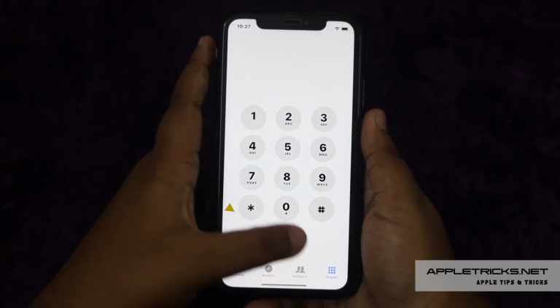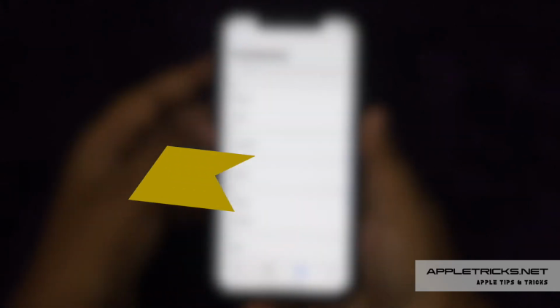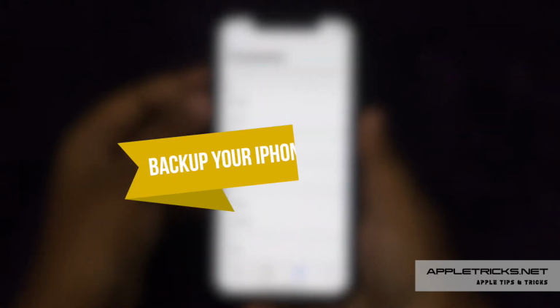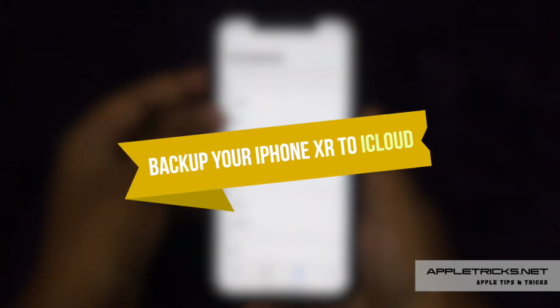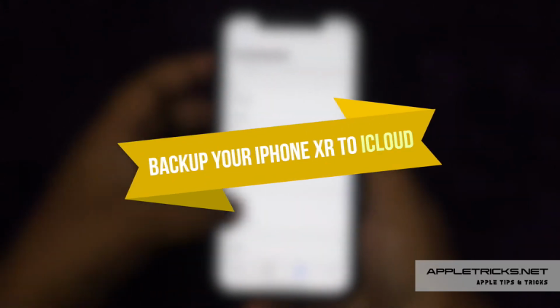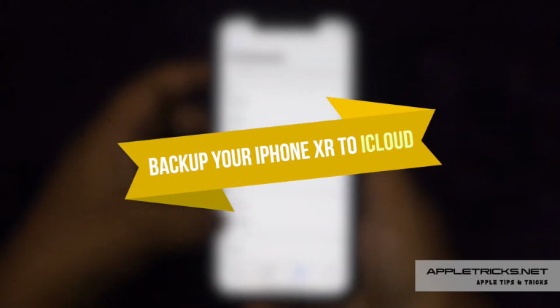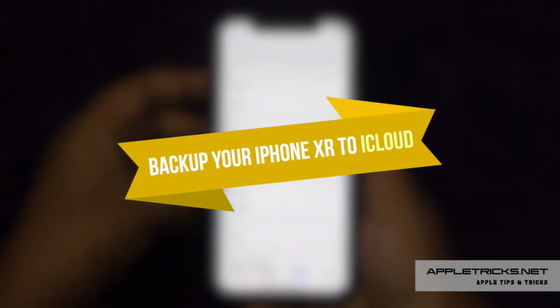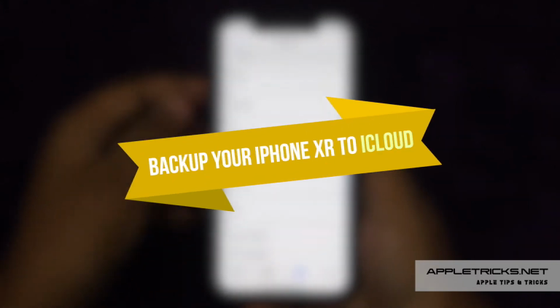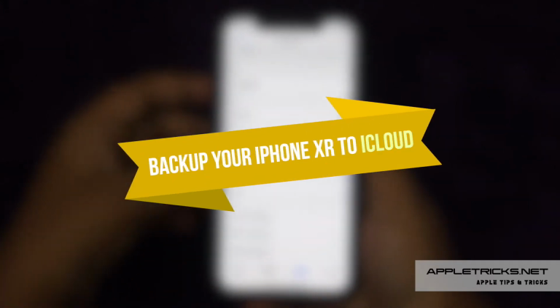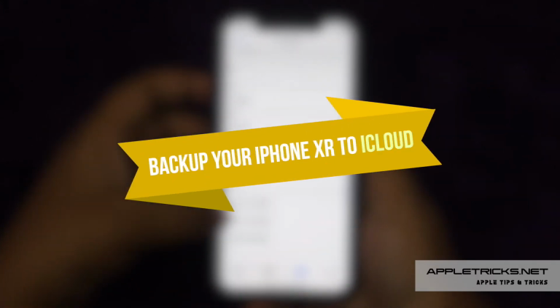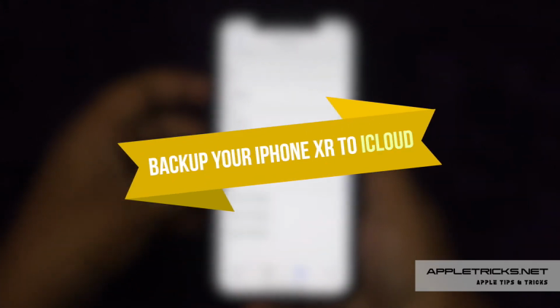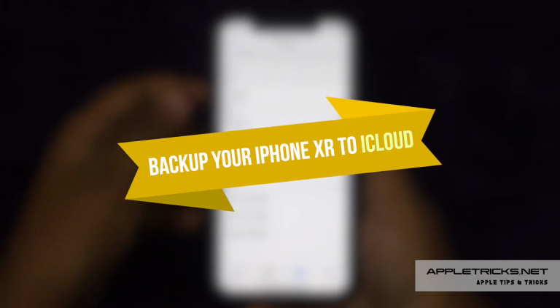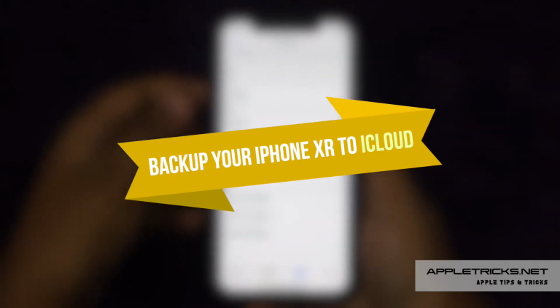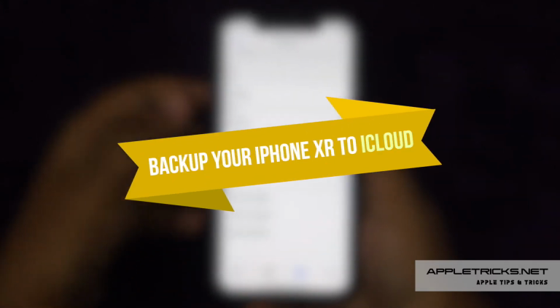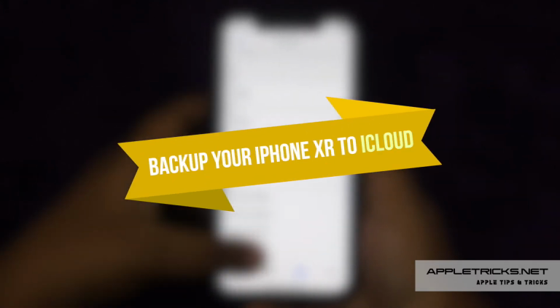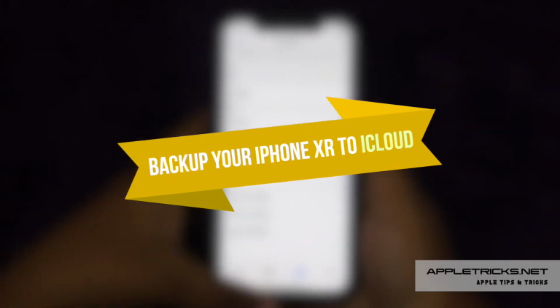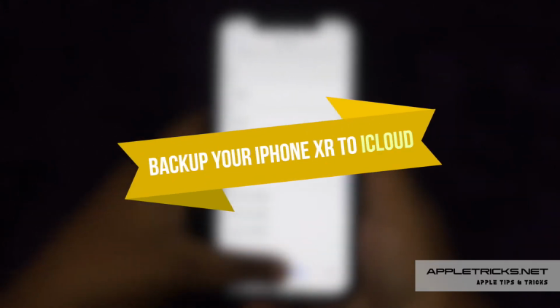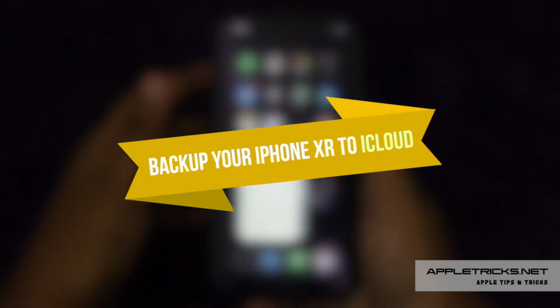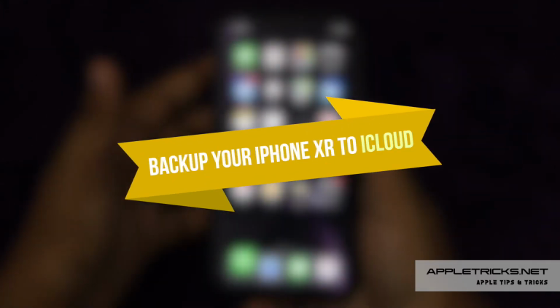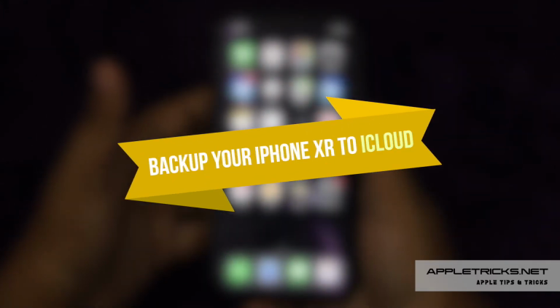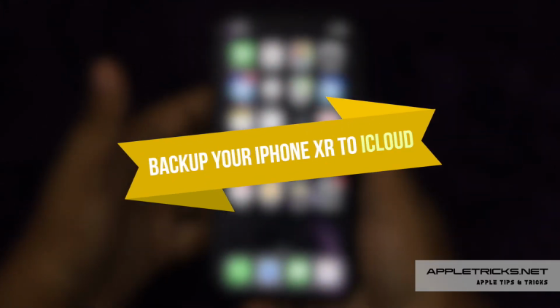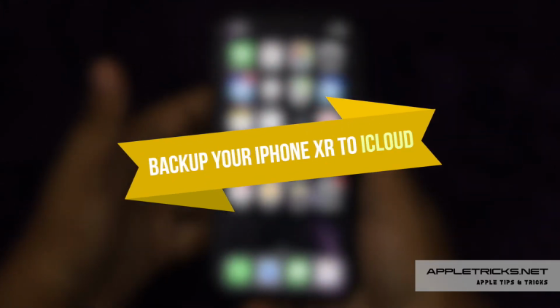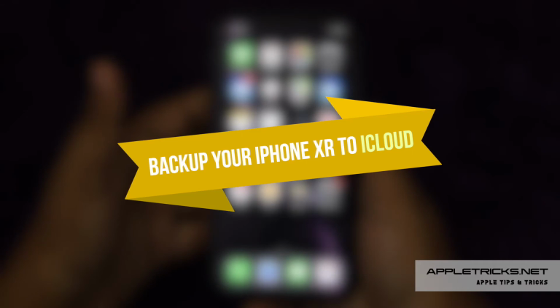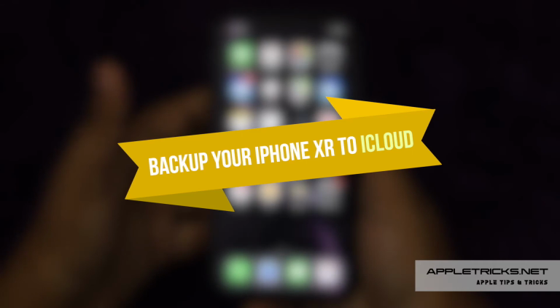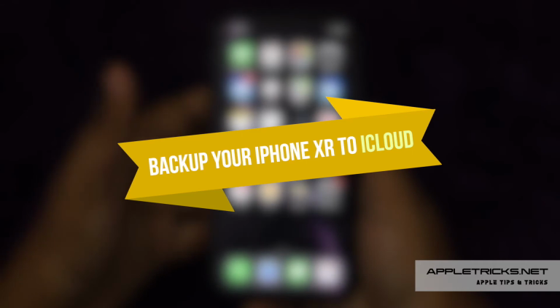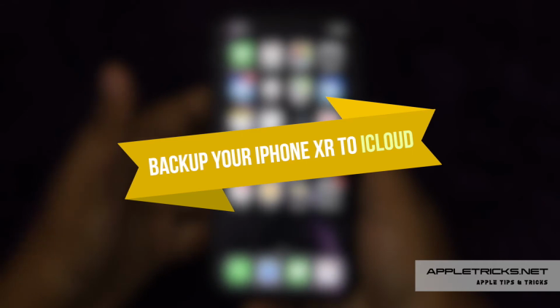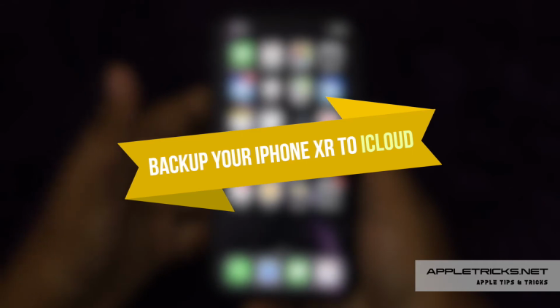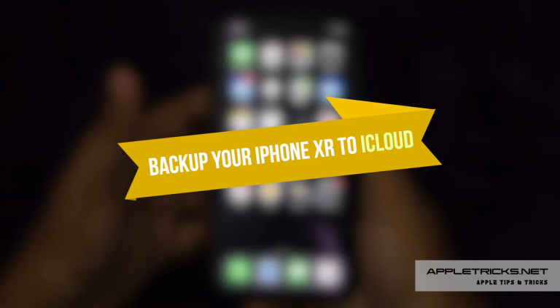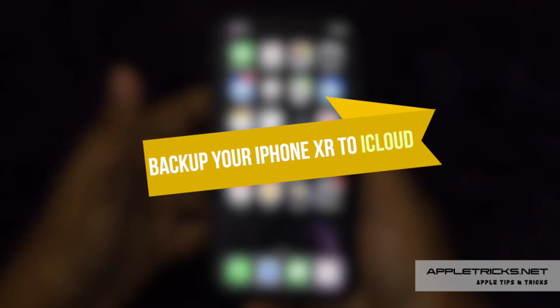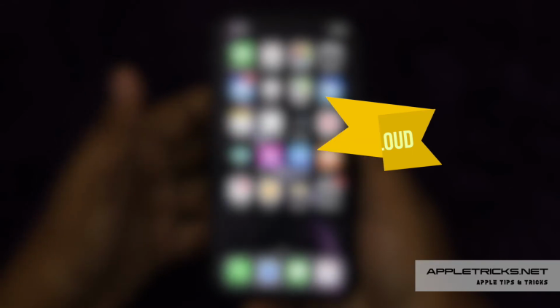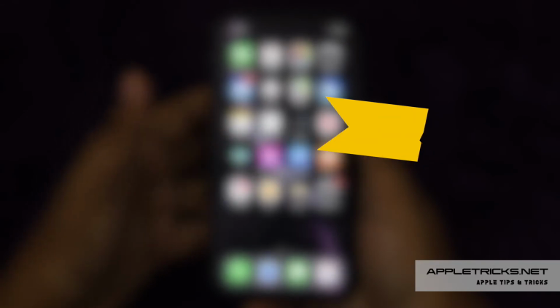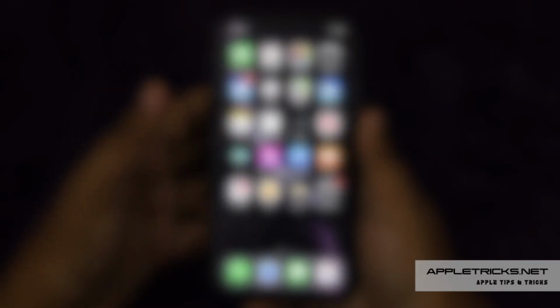In this video, we will show you how you can keep a backup of your iPhone XR on iCloud. Let's check it out.